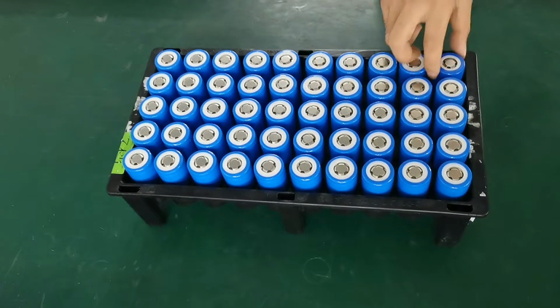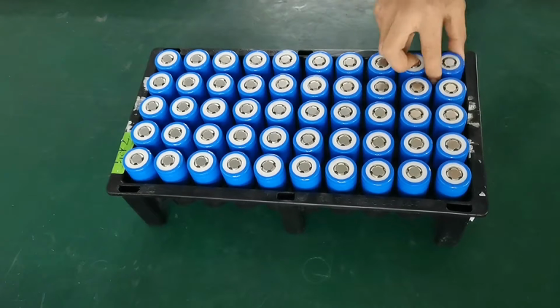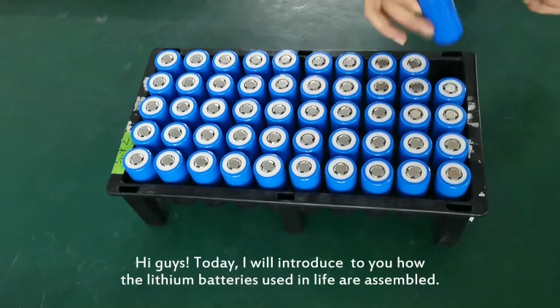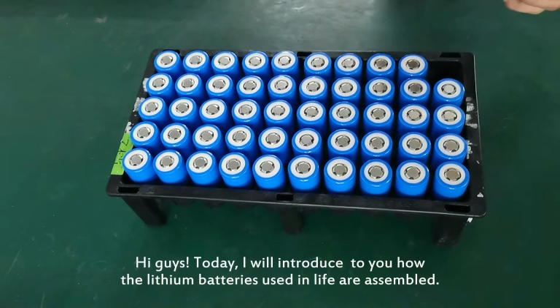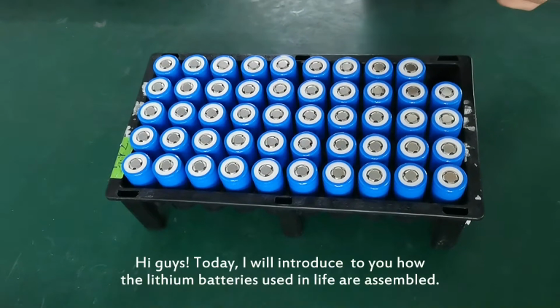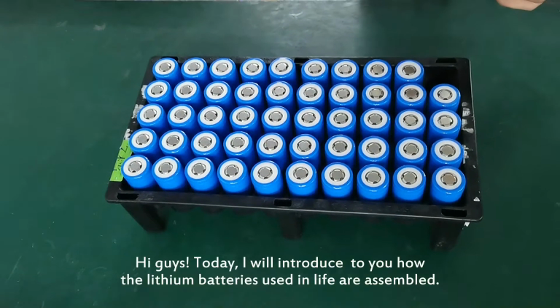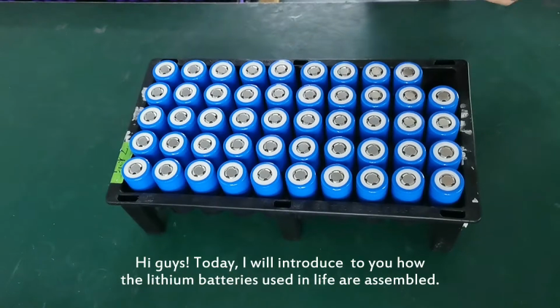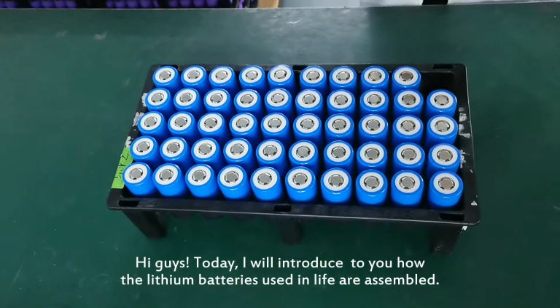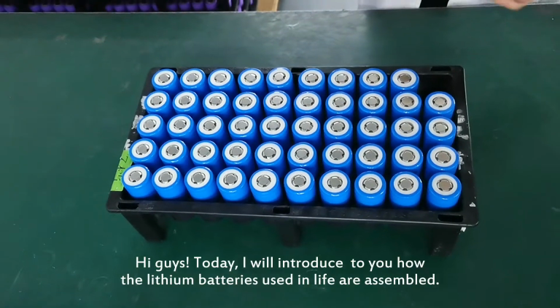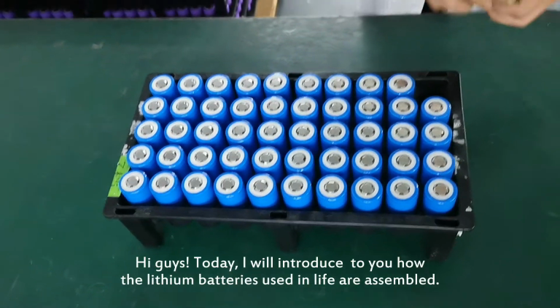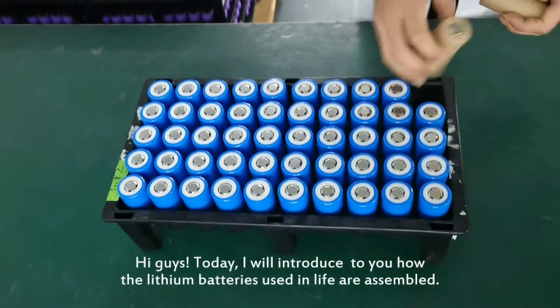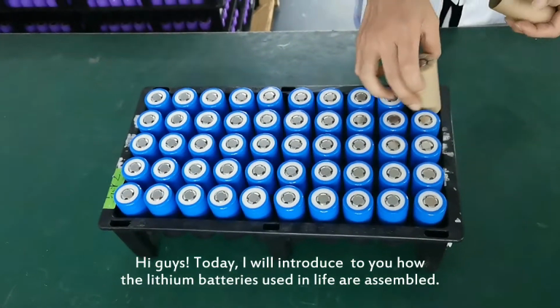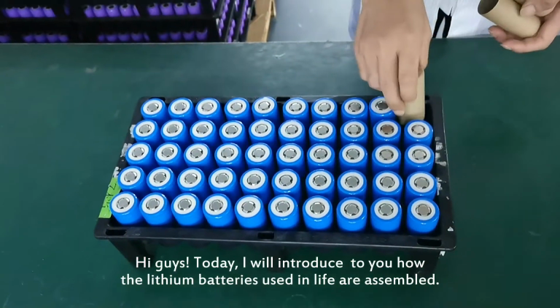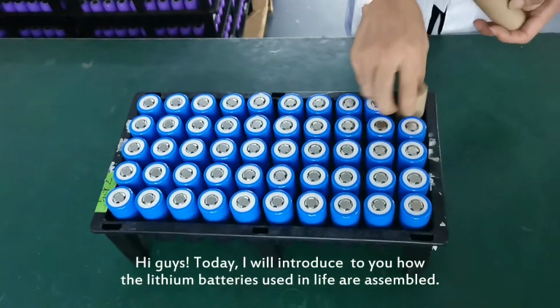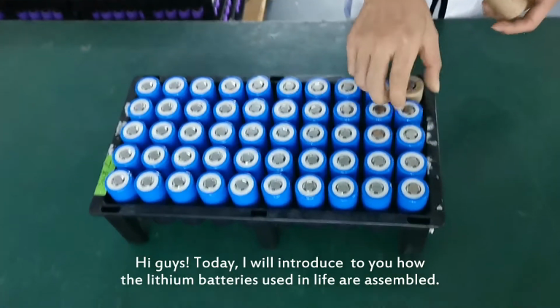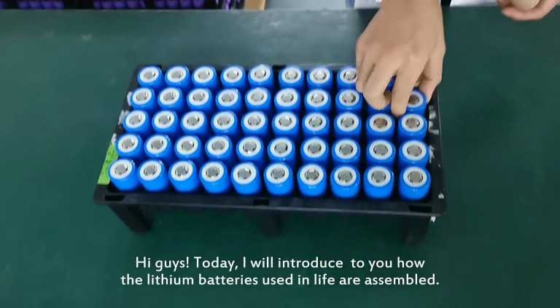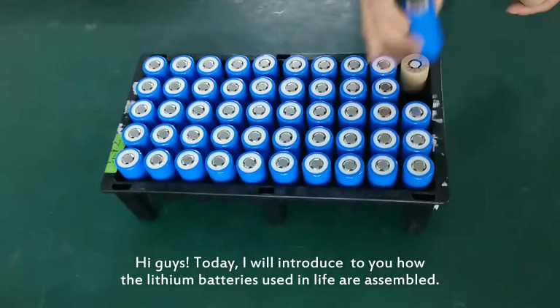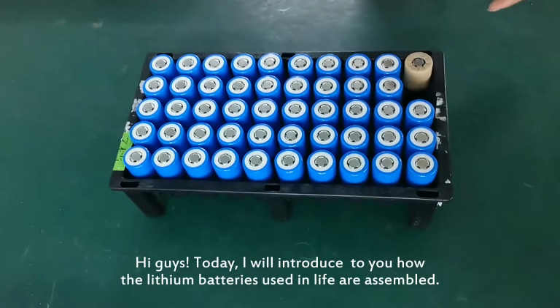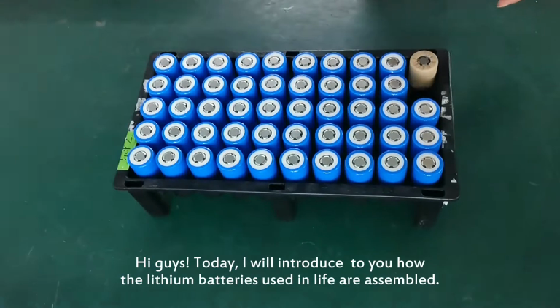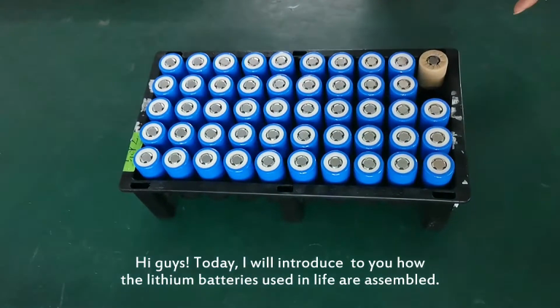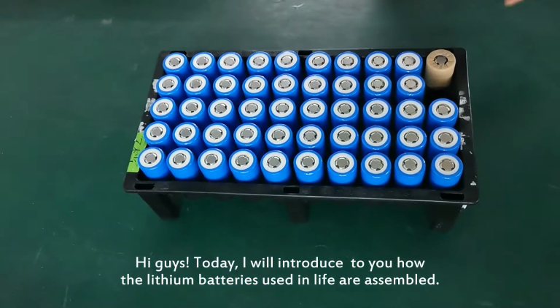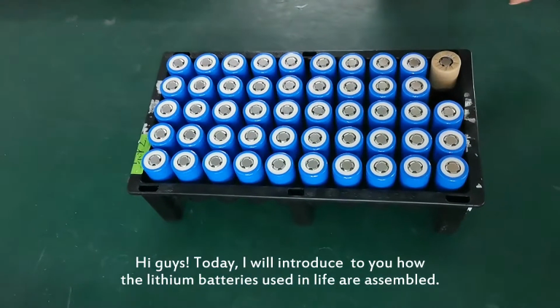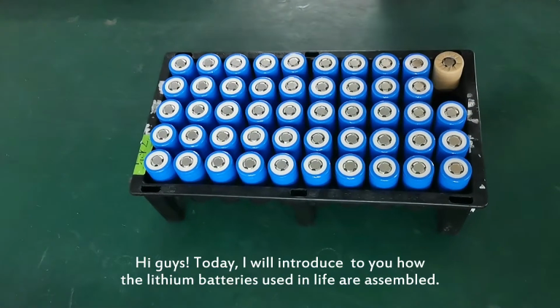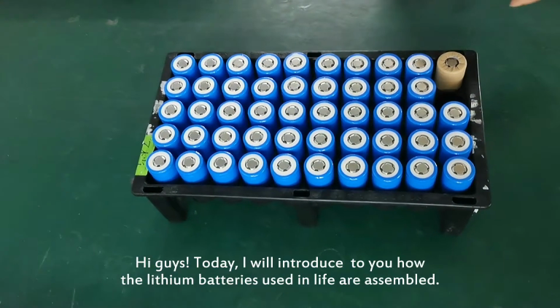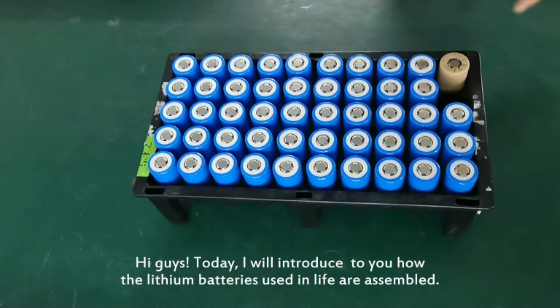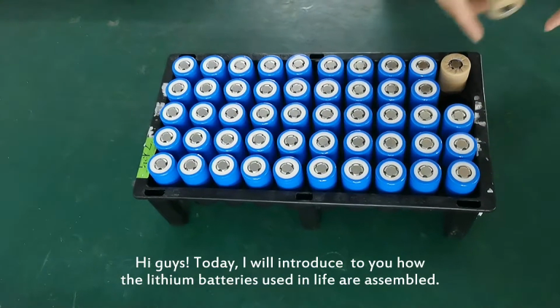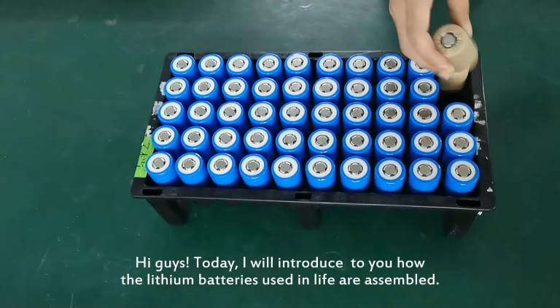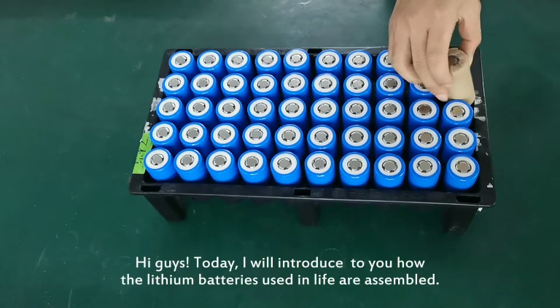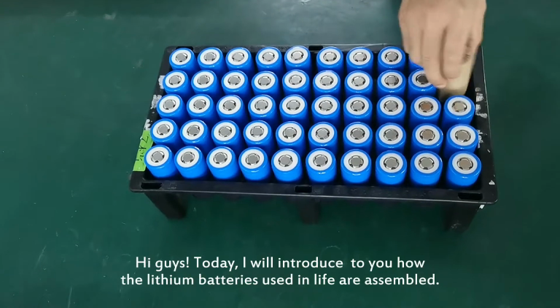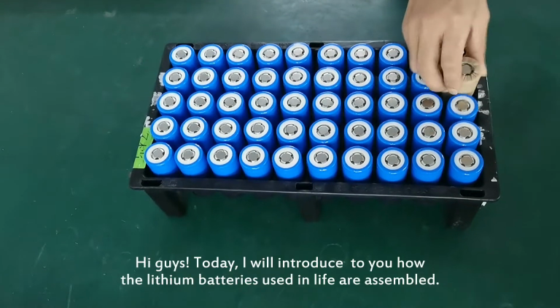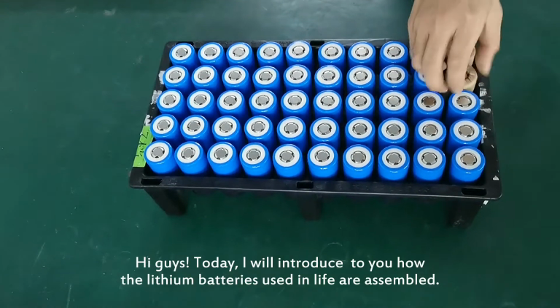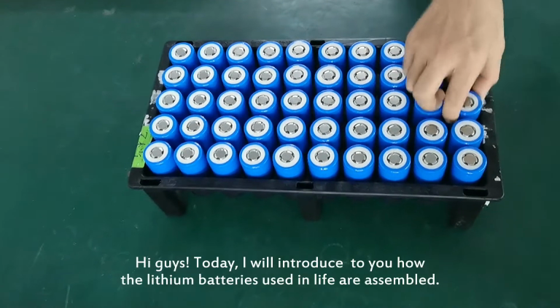Hi guys, today I will introduce to you how the lithium batteries used in life are assembled.